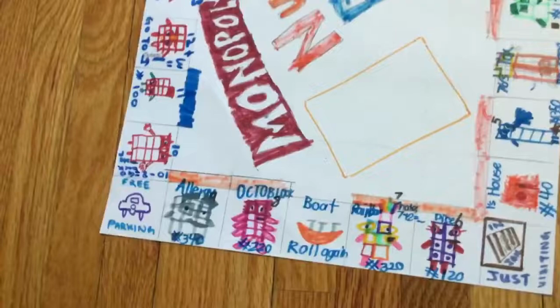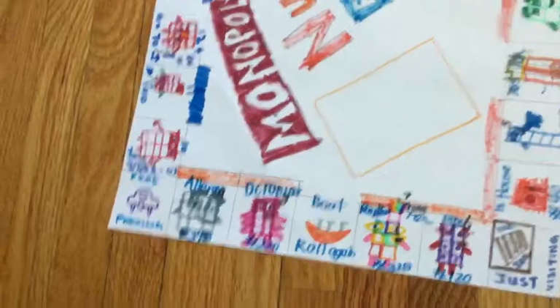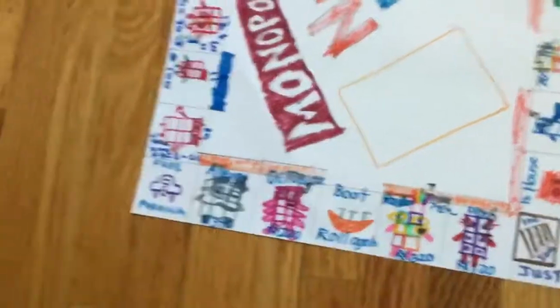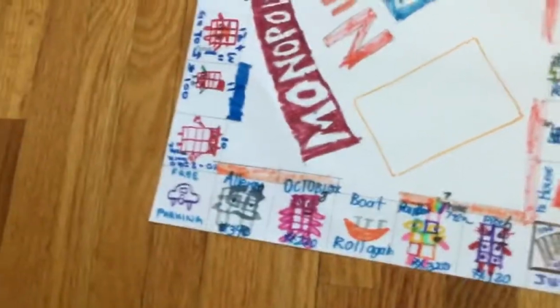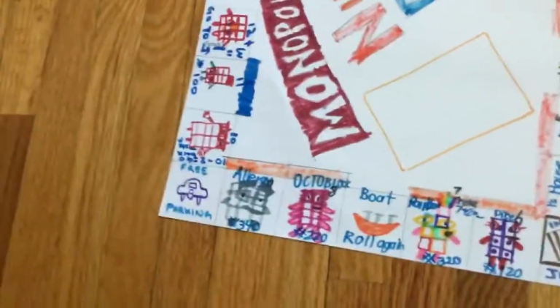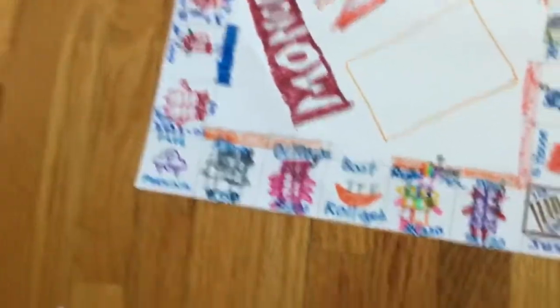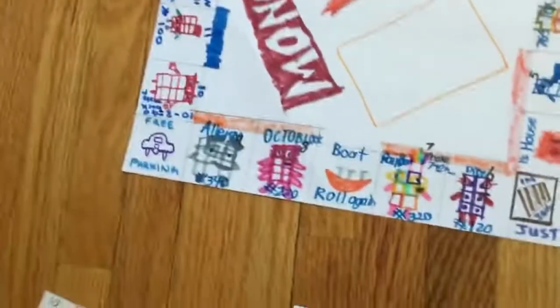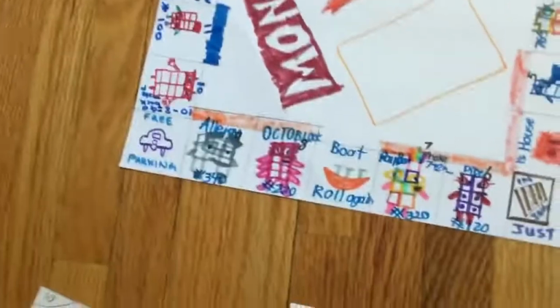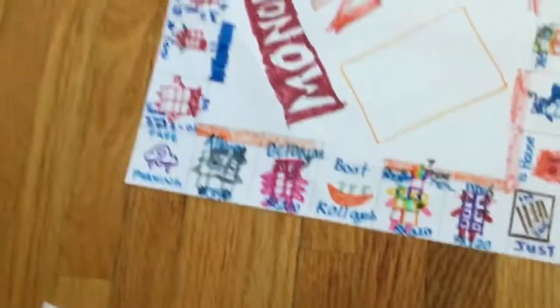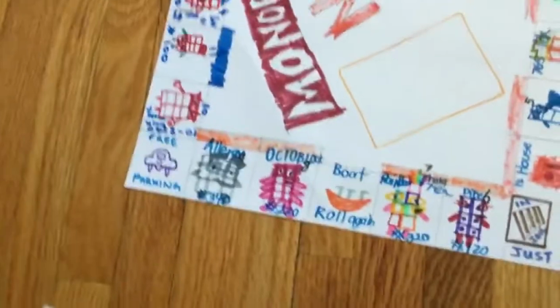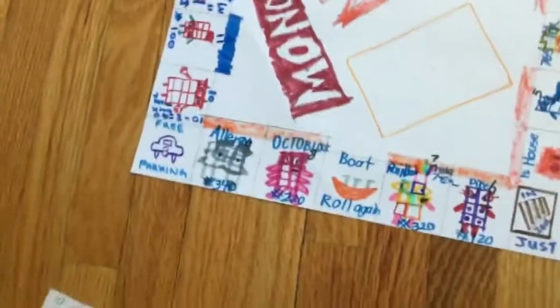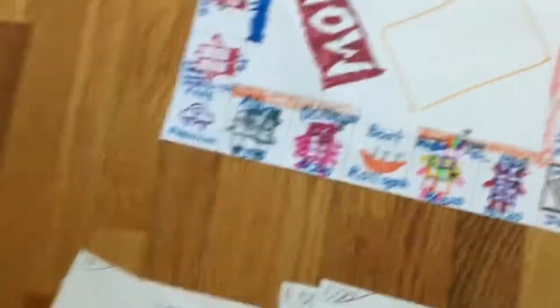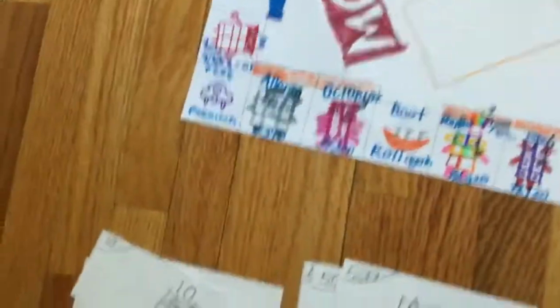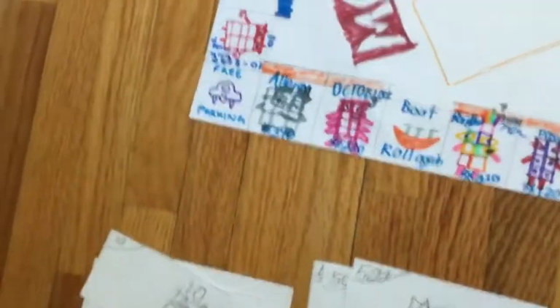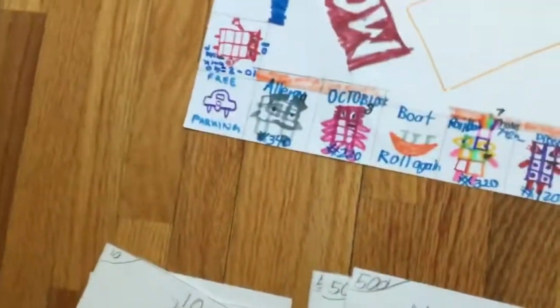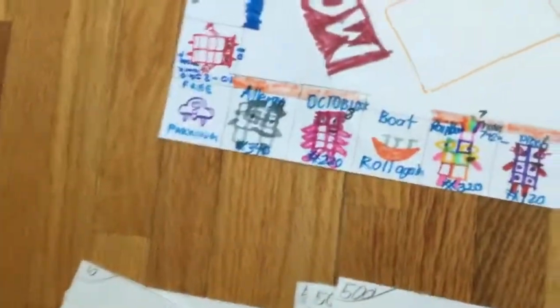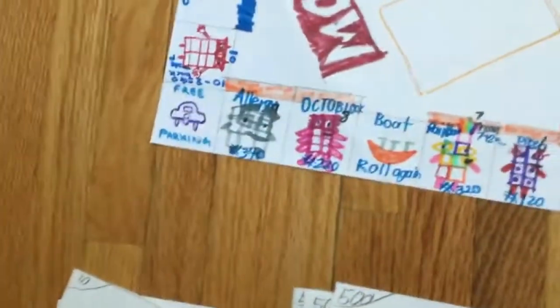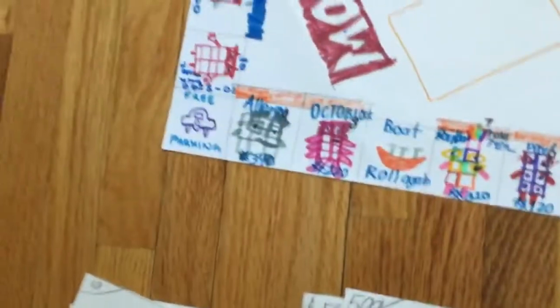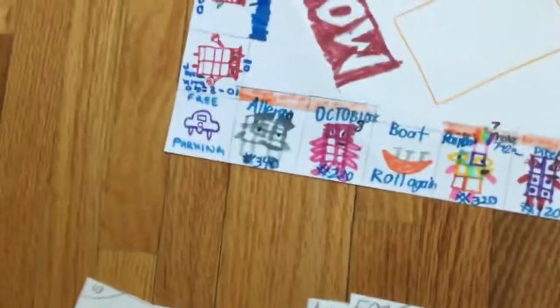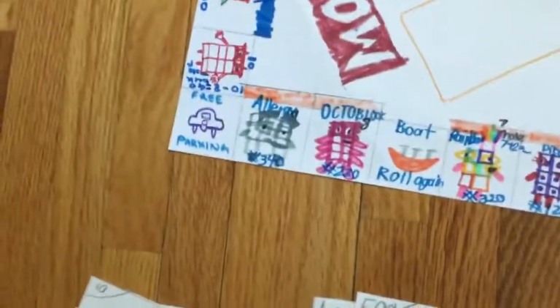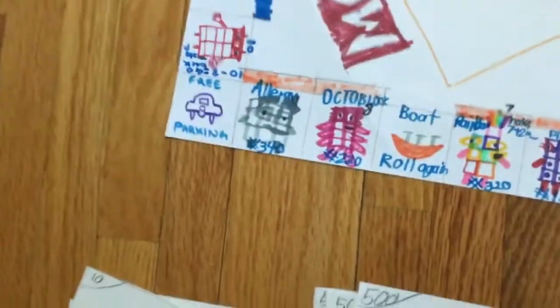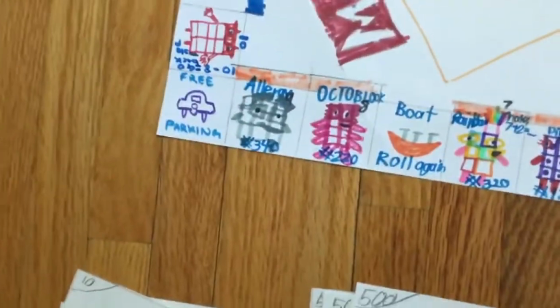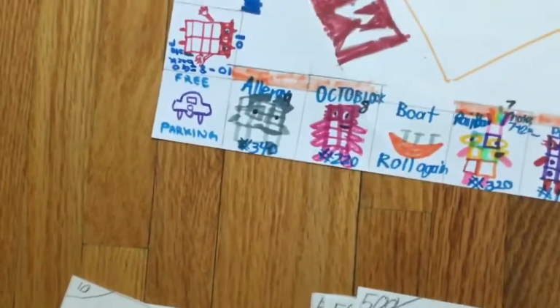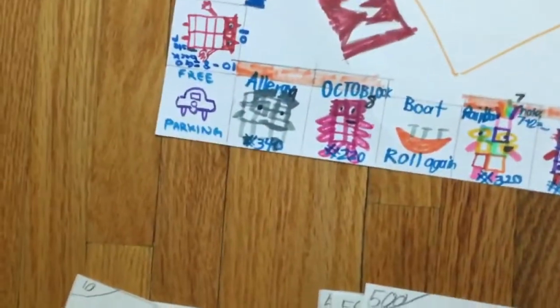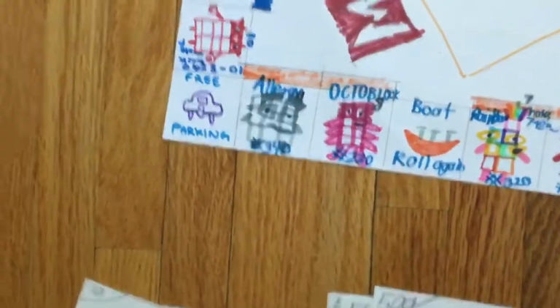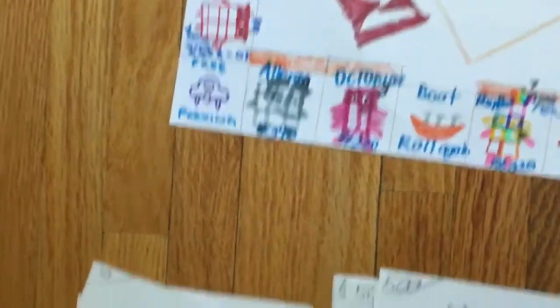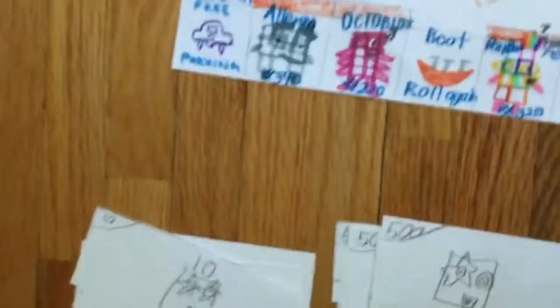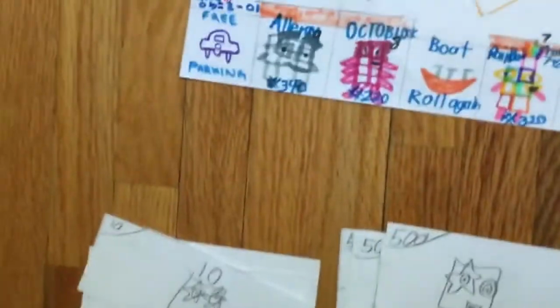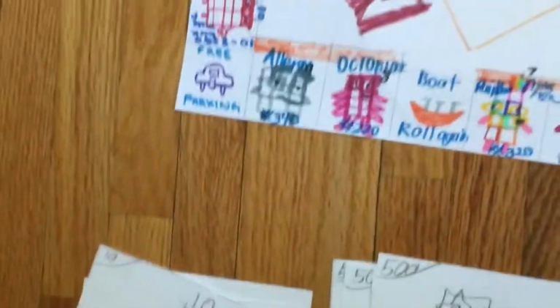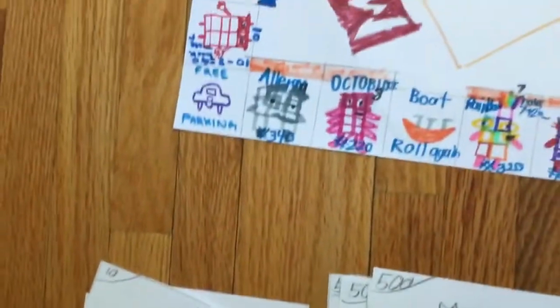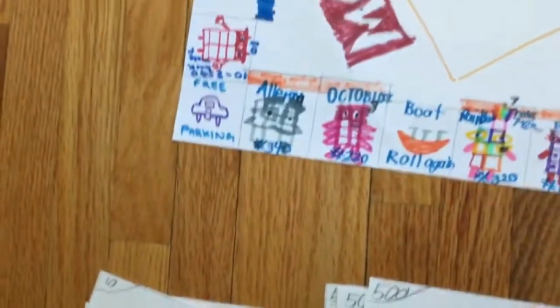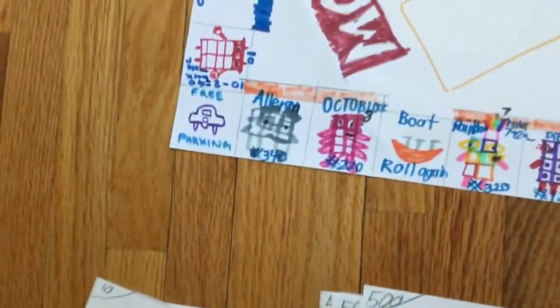Monopolies have two dice. Octoblock, which is $220.